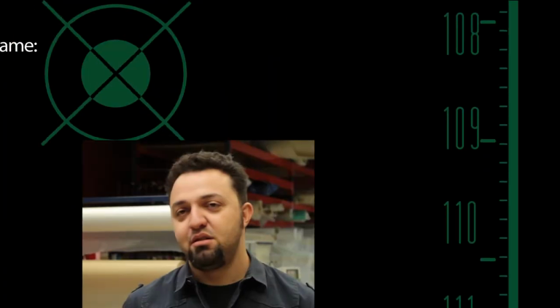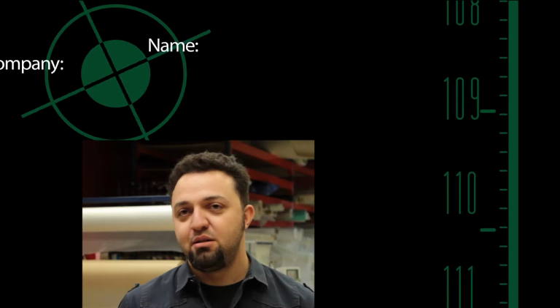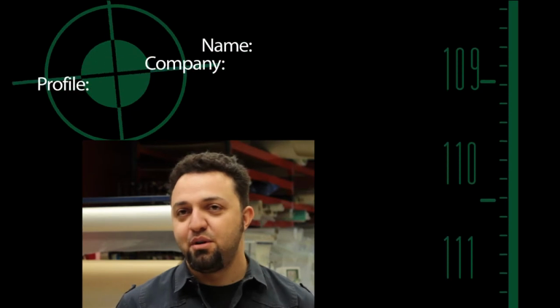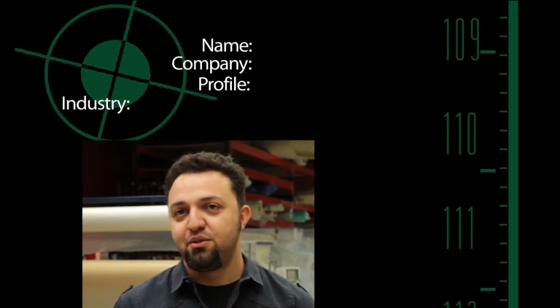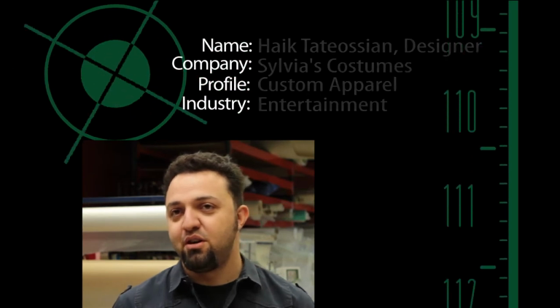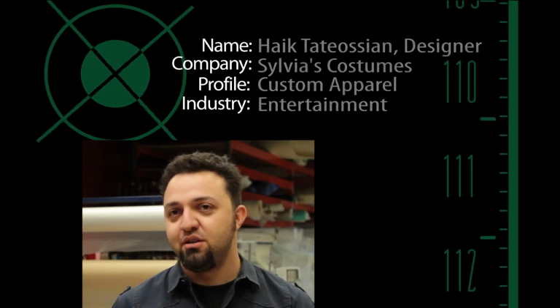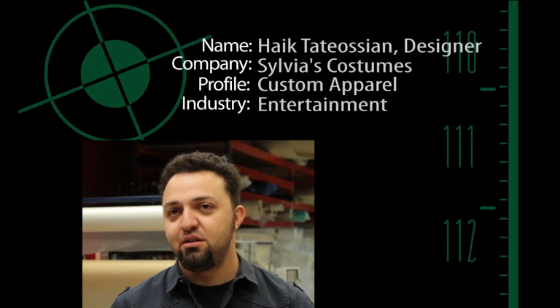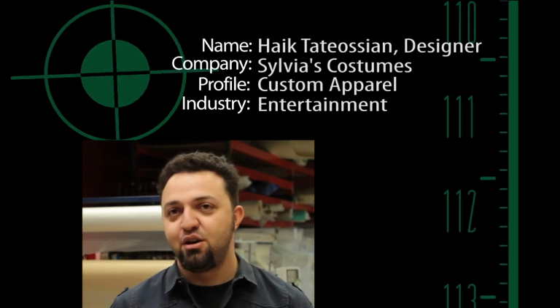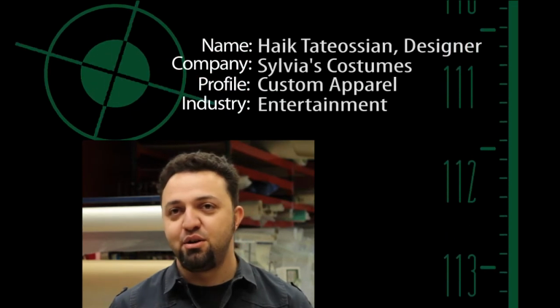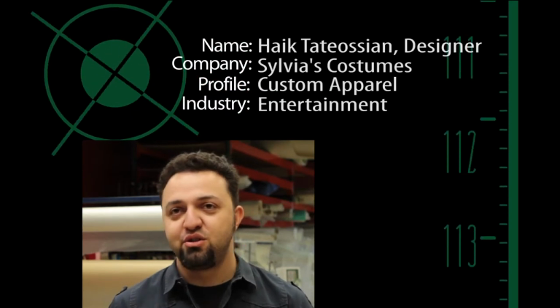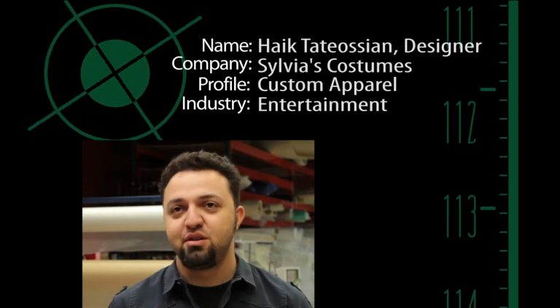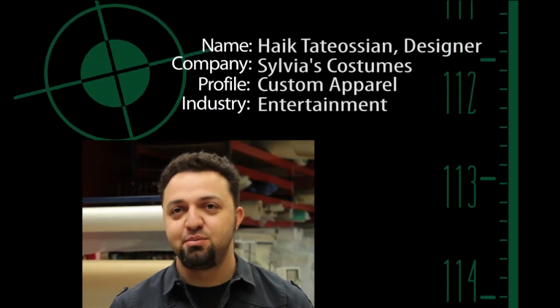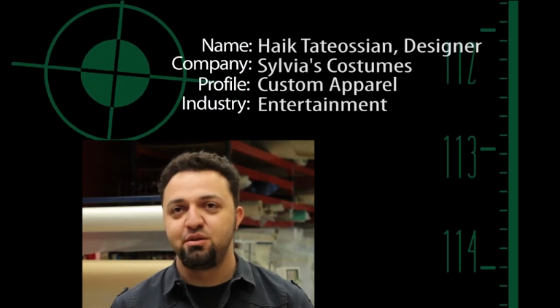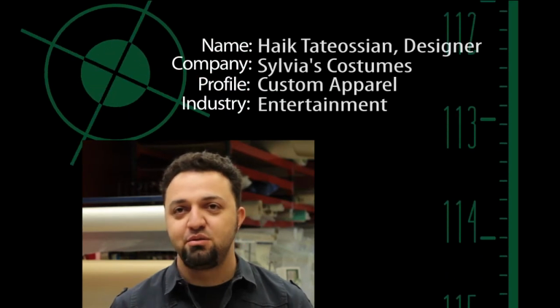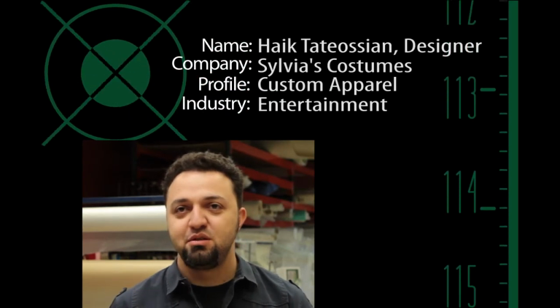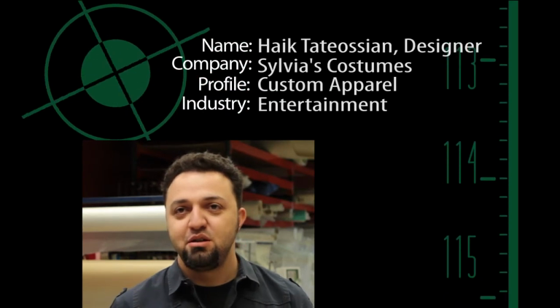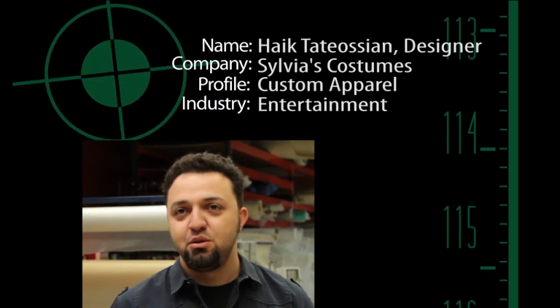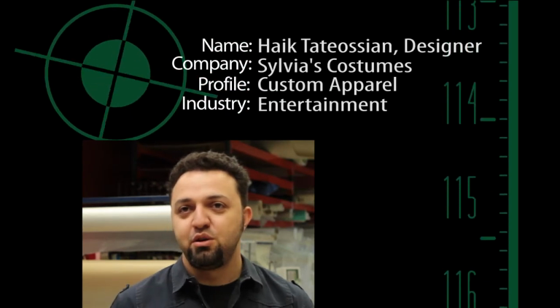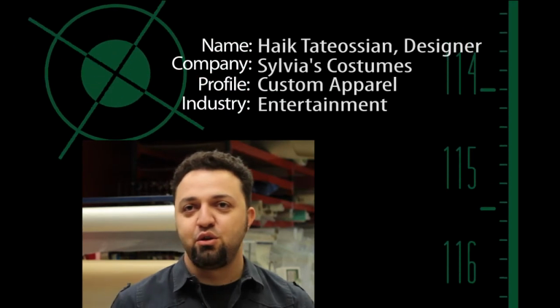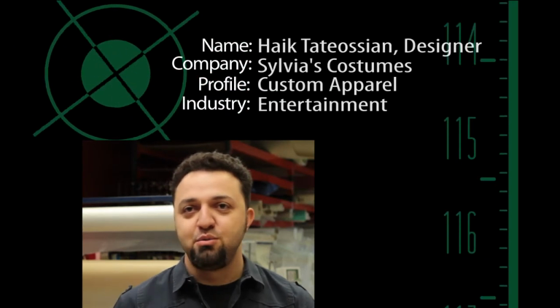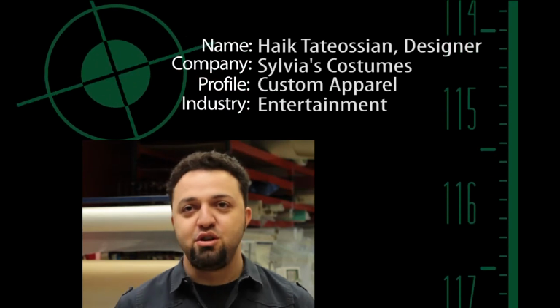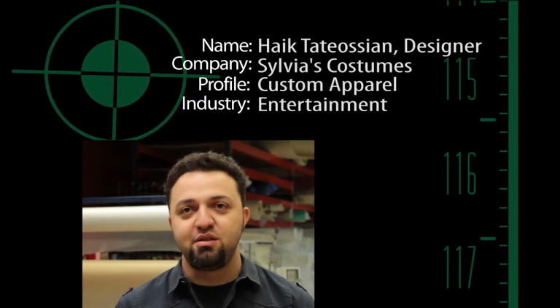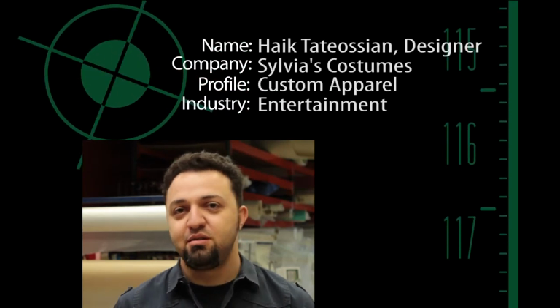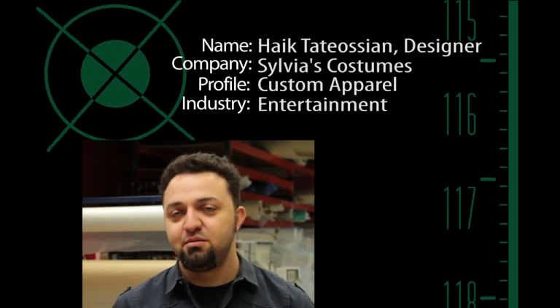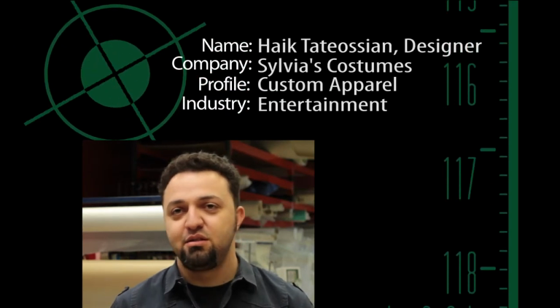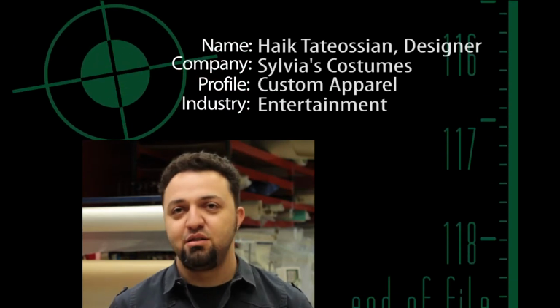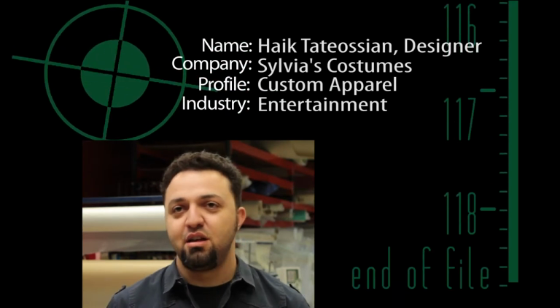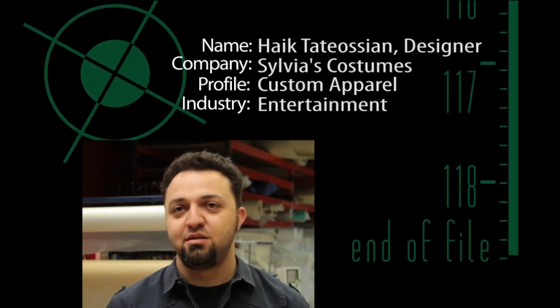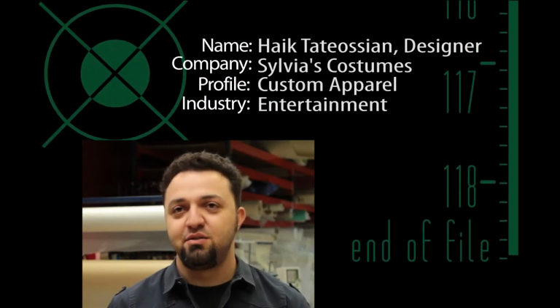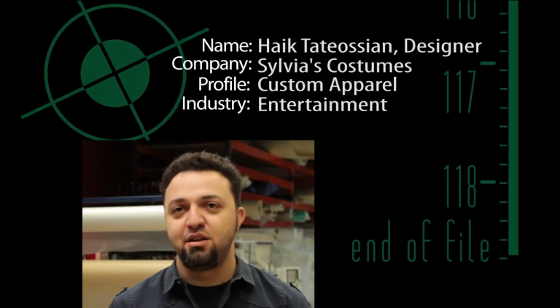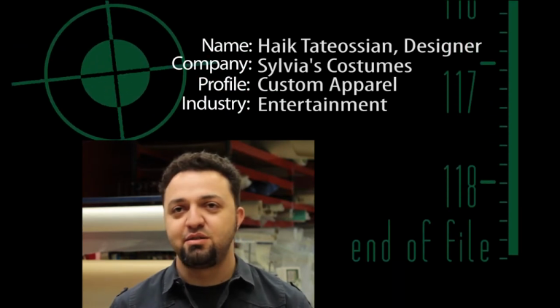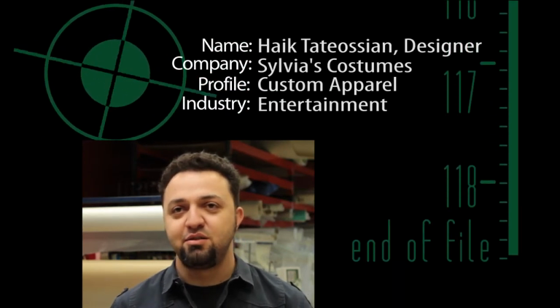By far the Autometrics has been one of those machines that has never let us down.